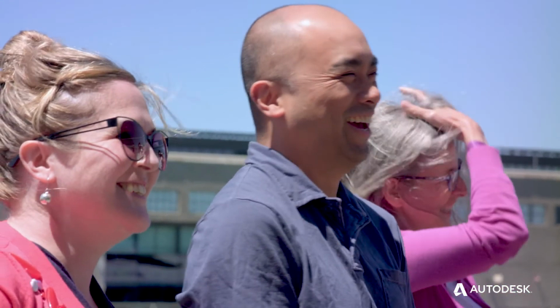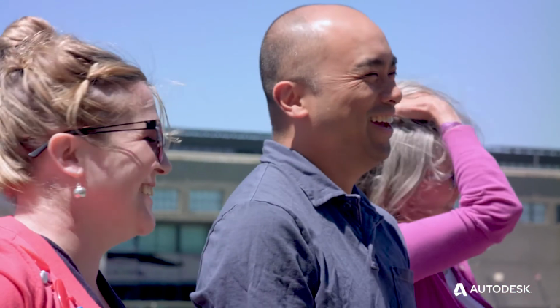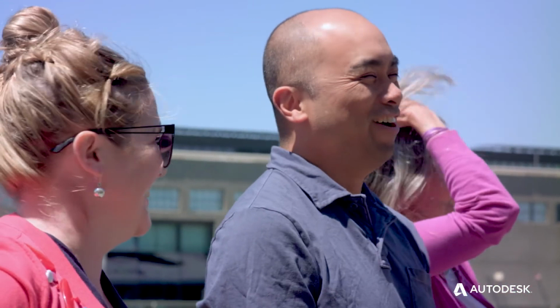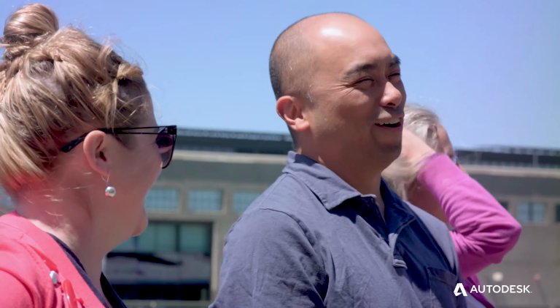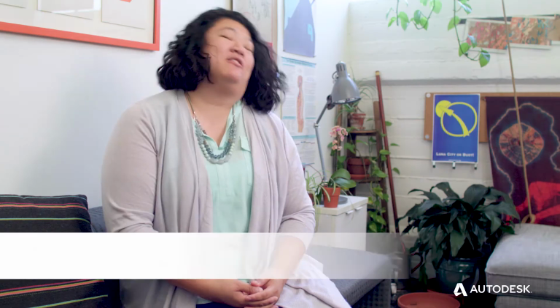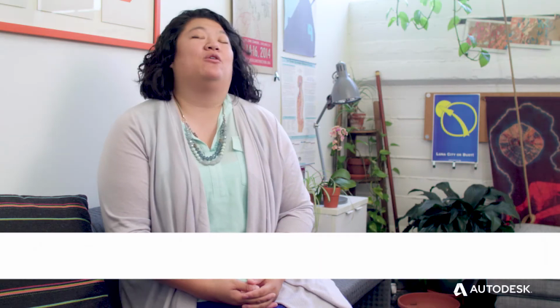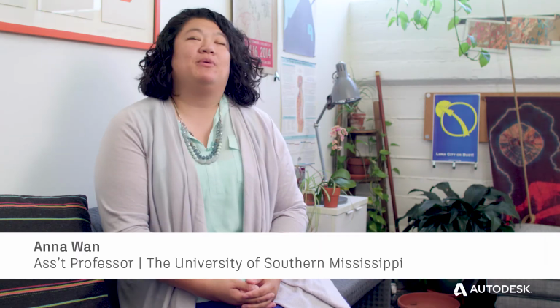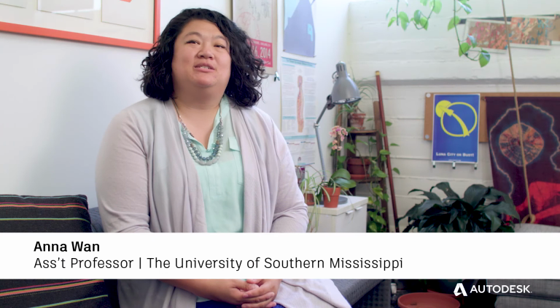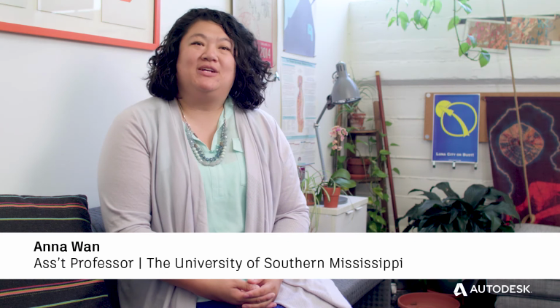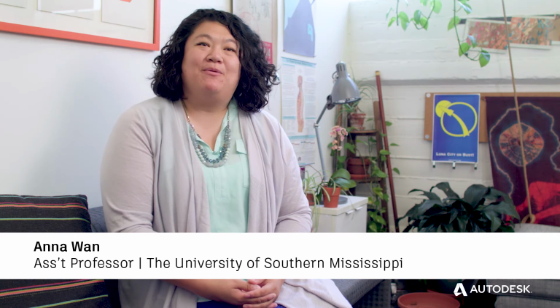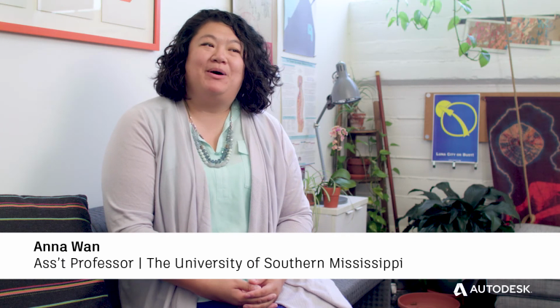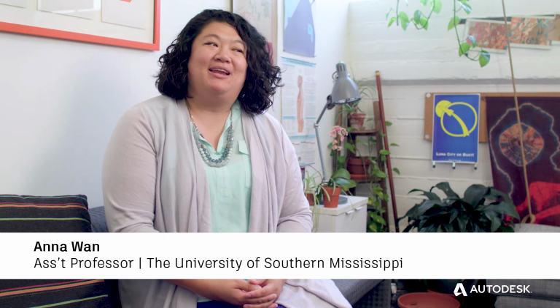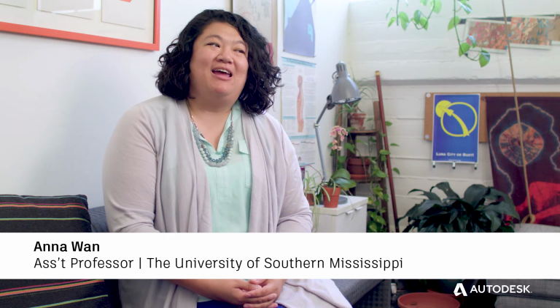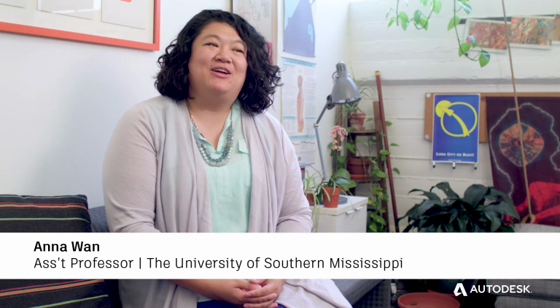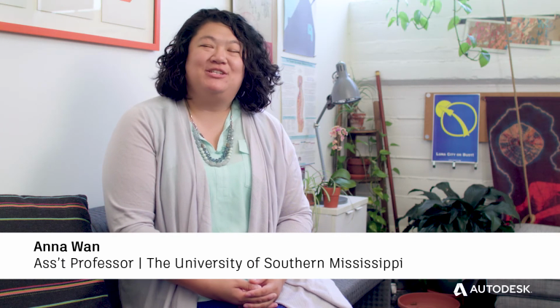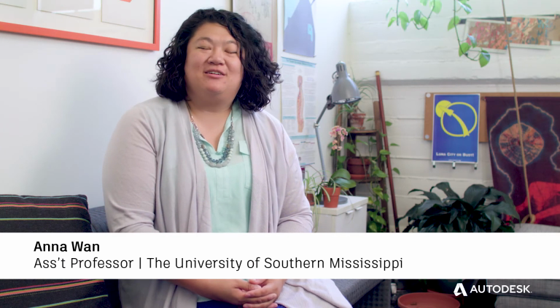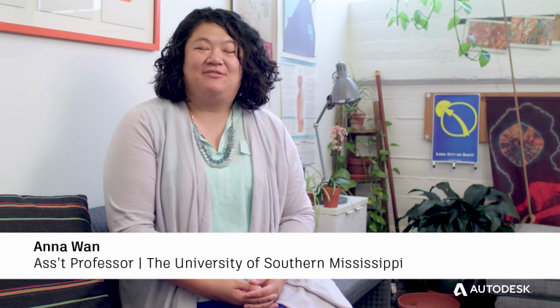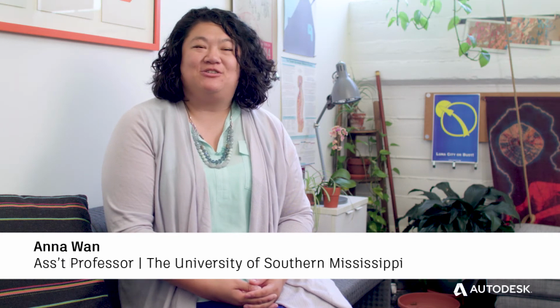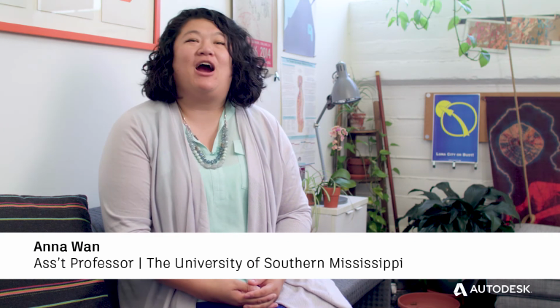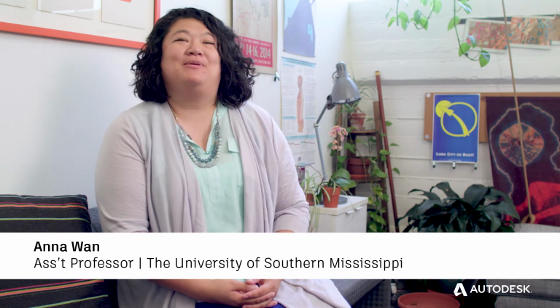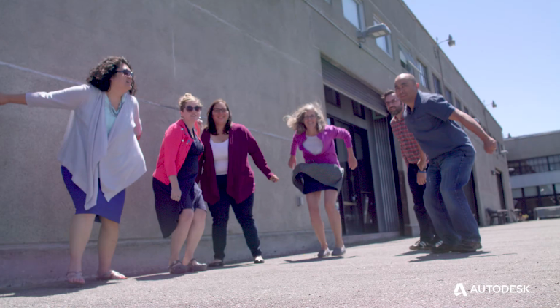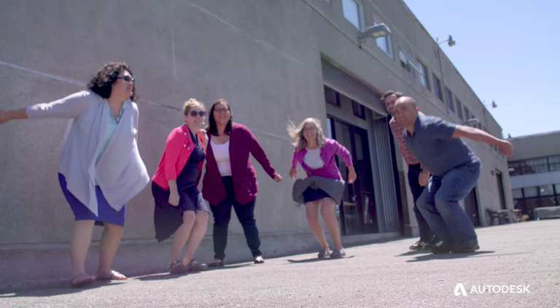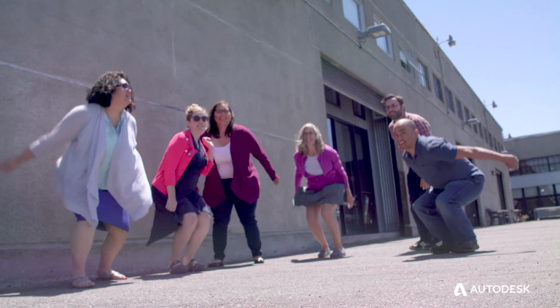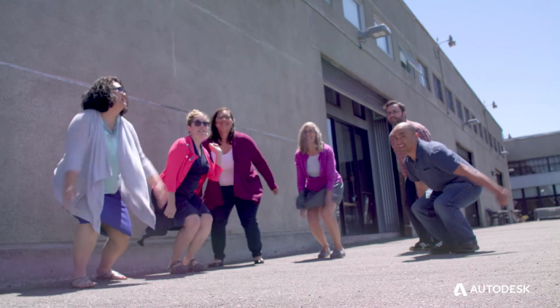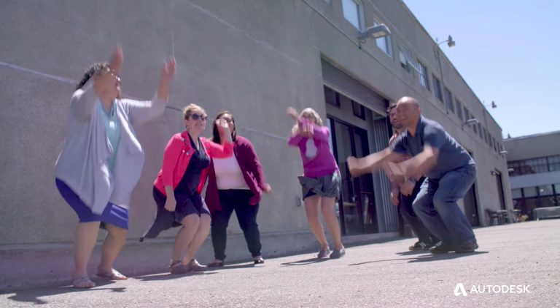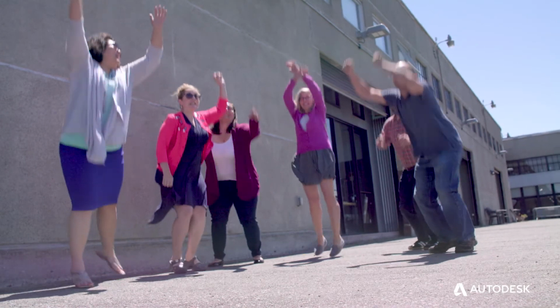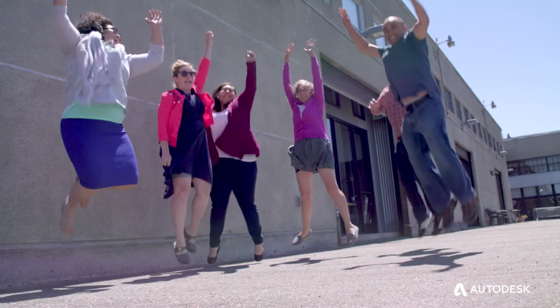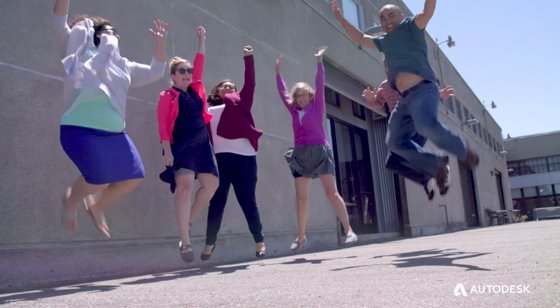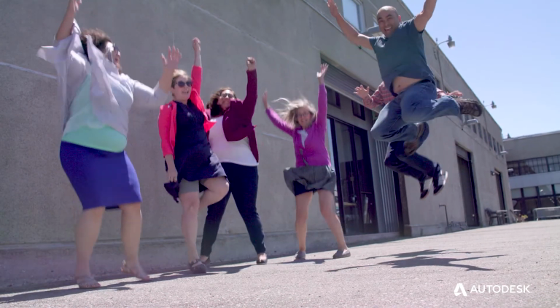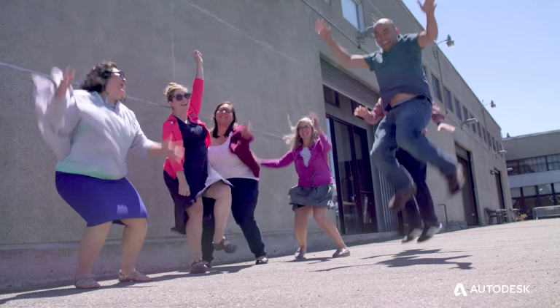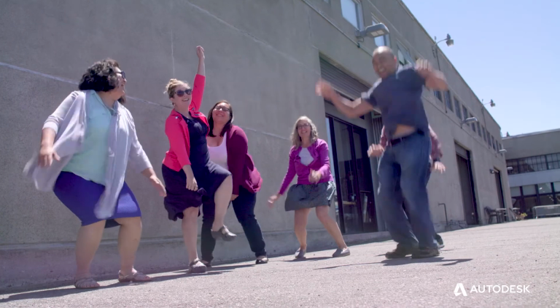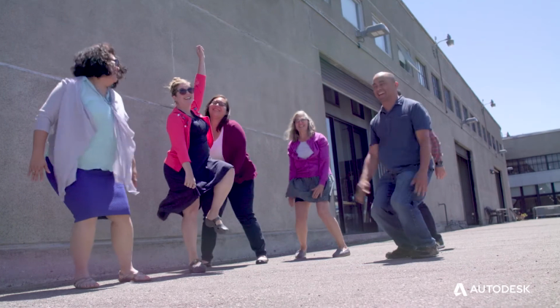It might seem like you're the only person doing it, but eventually you're going to find your tribe. One of the things I learned is that I'm not alone.